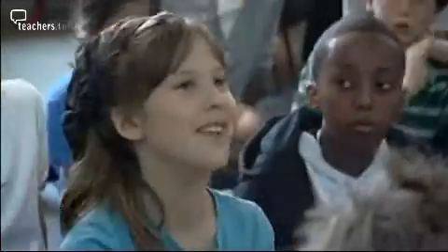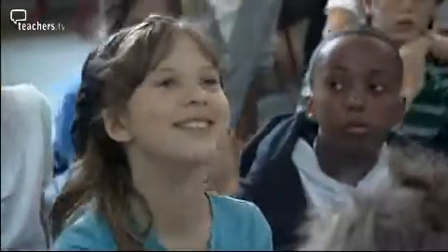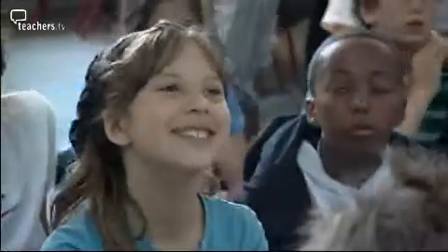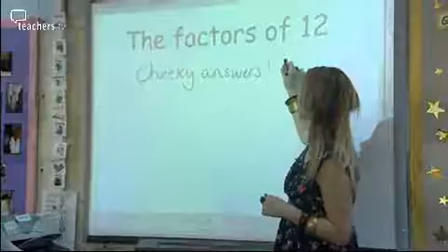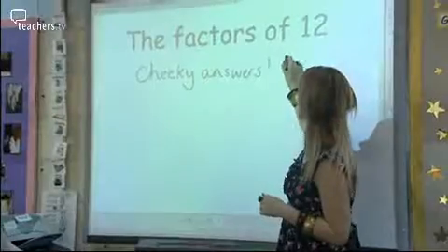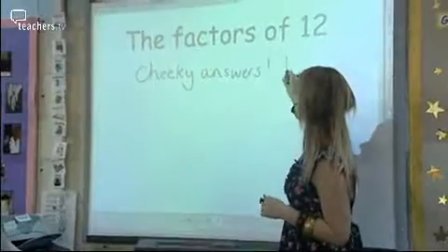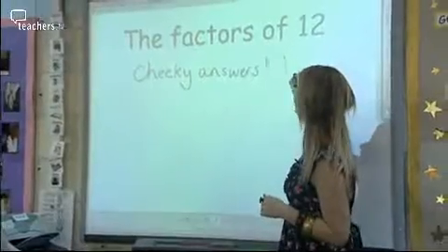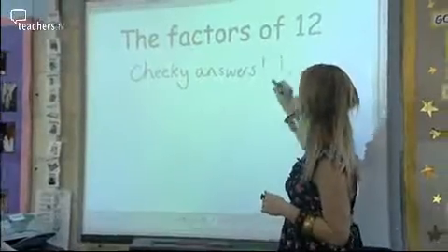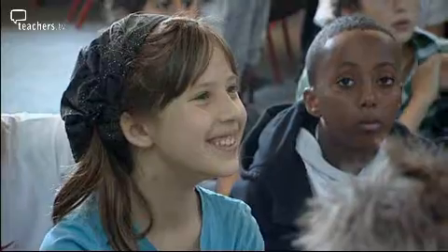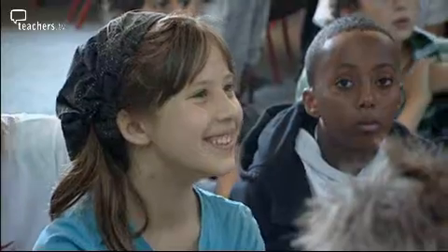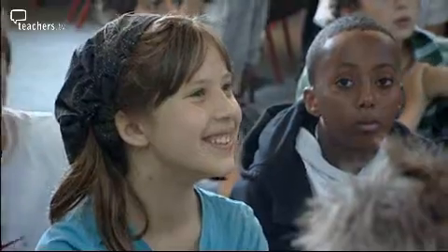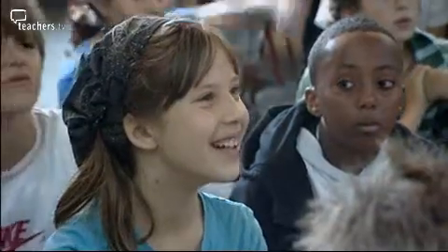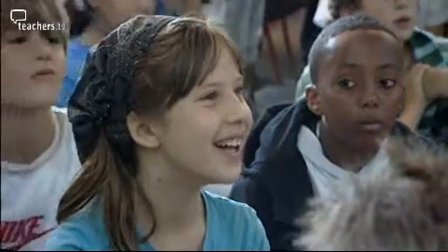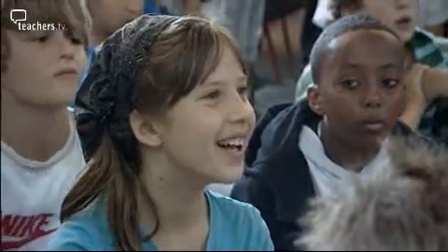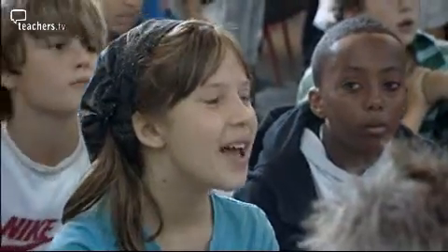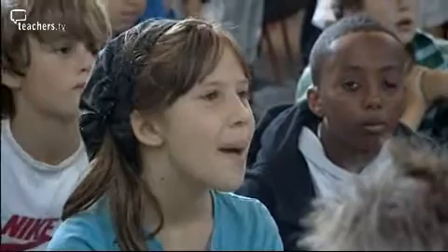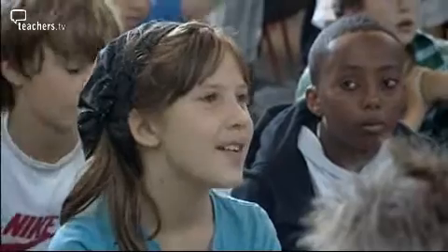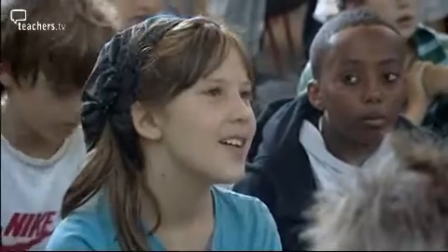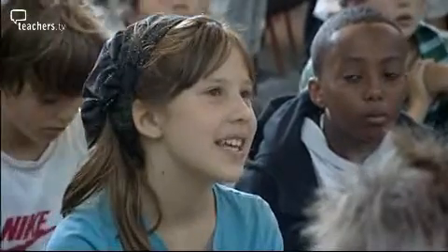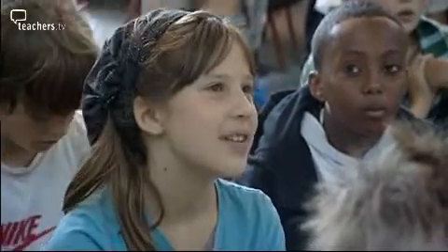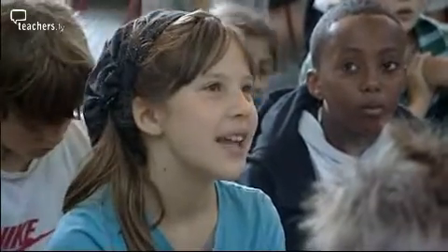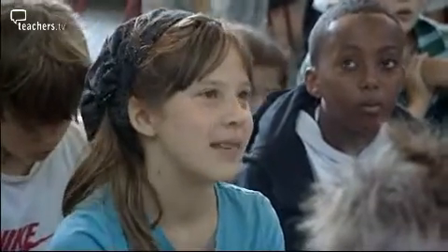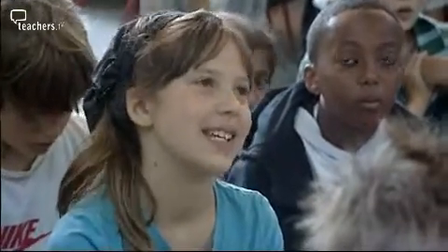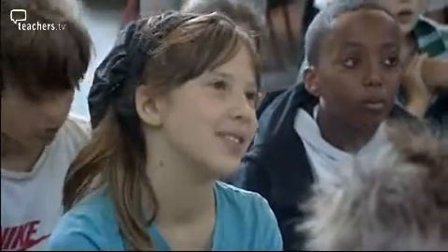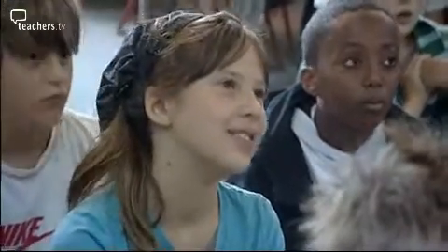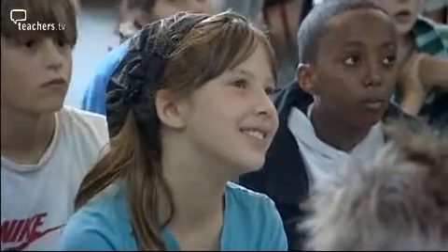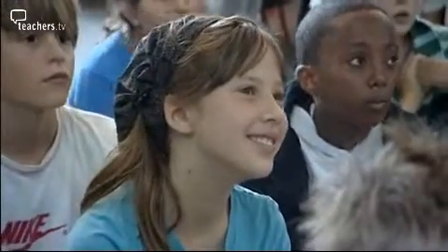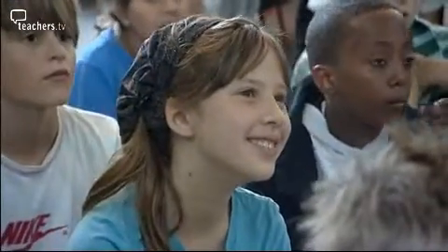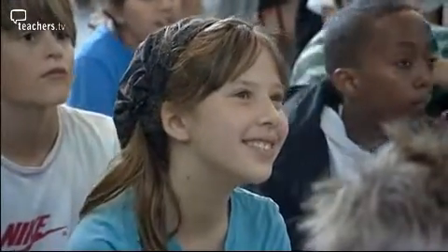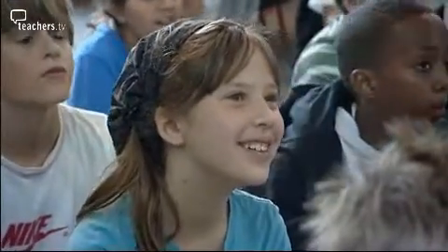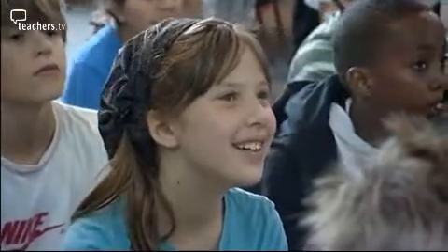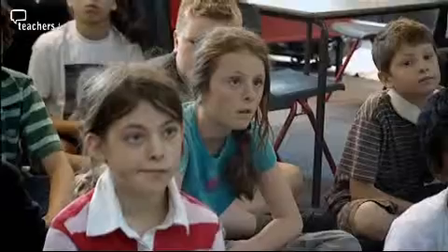1. Why is 1 a really cheeky number, Hannah? Because it goes into everything. Fantastic. 1 is a factor of every number.